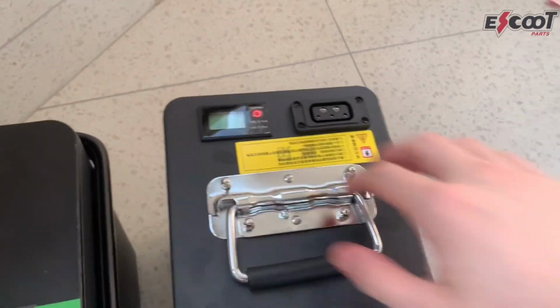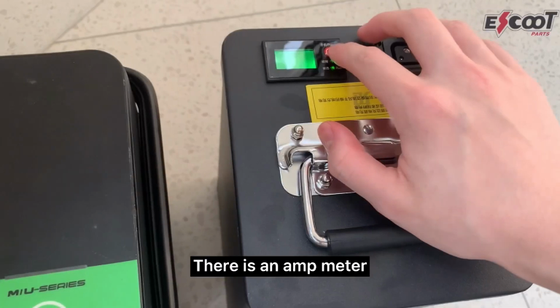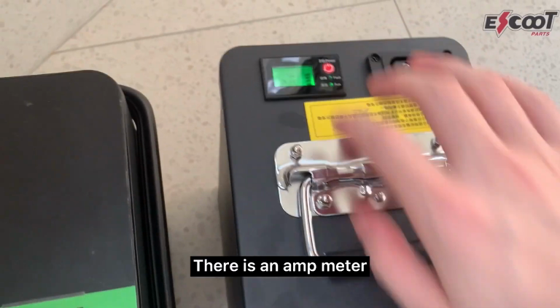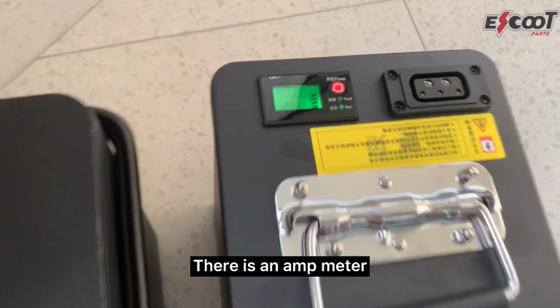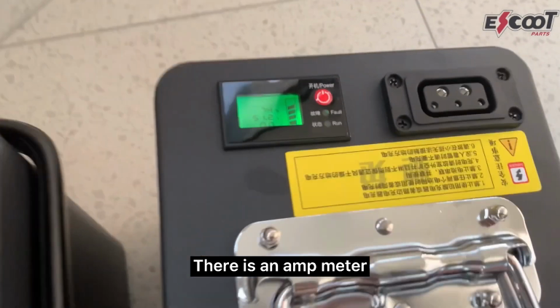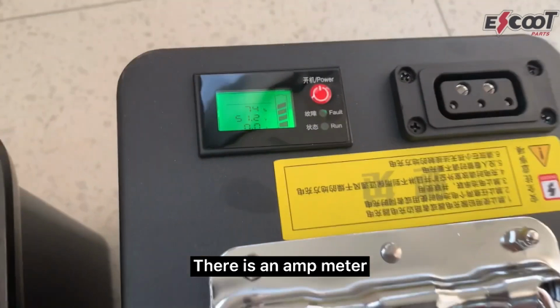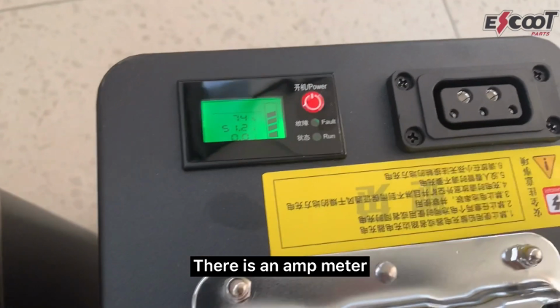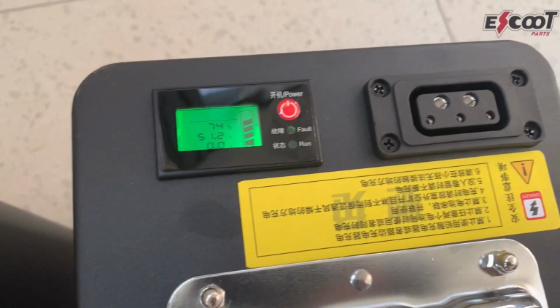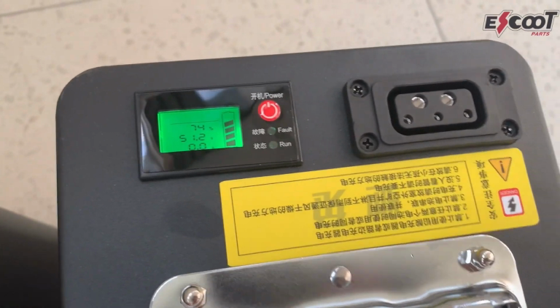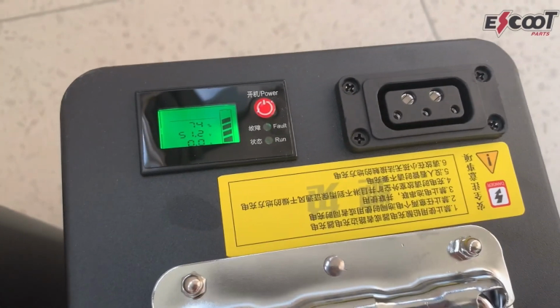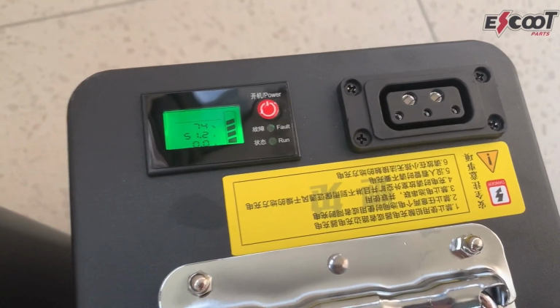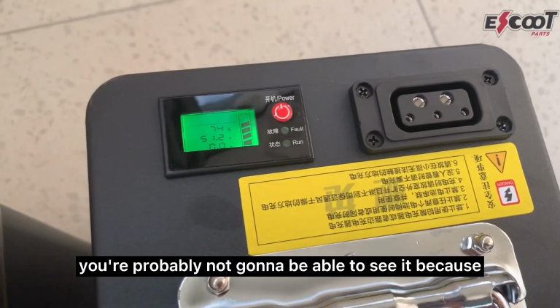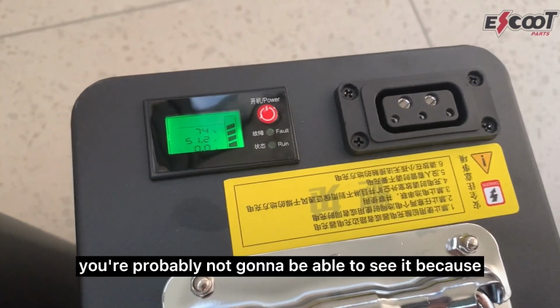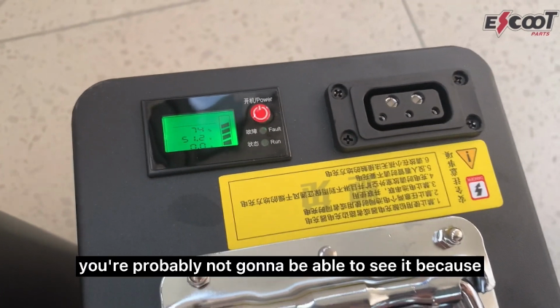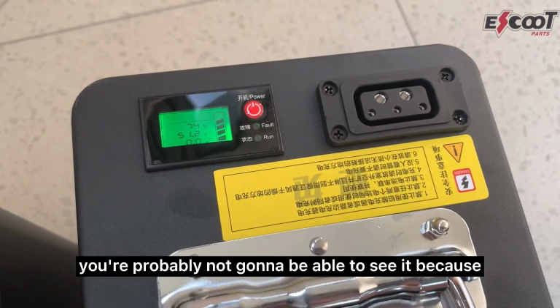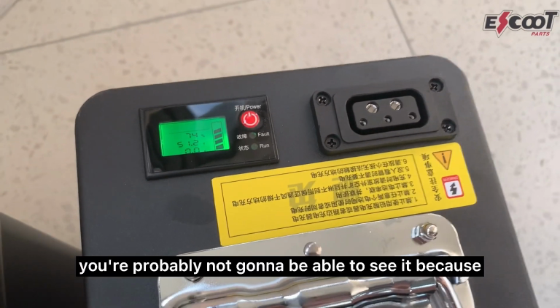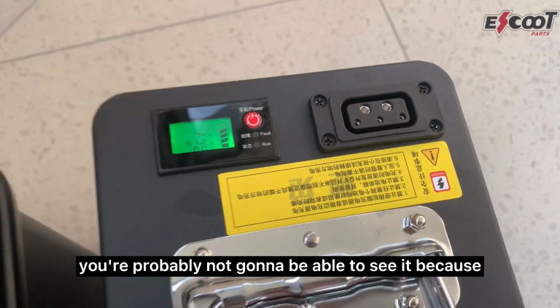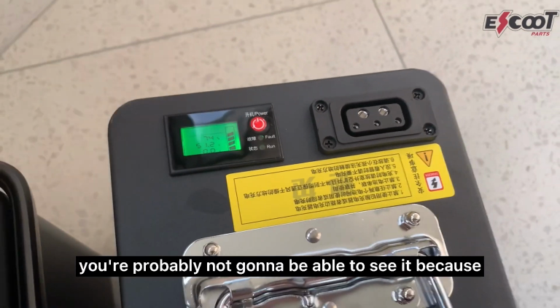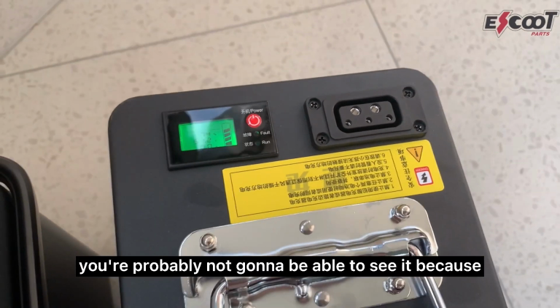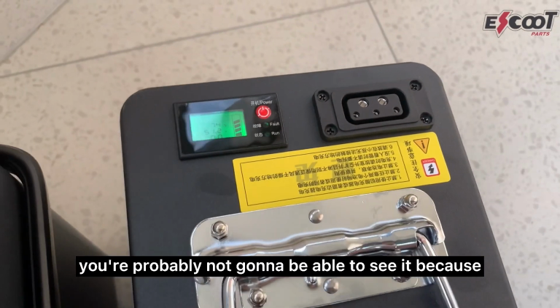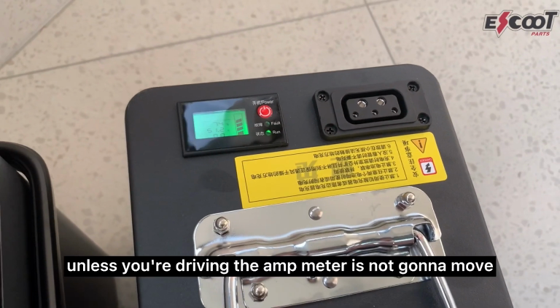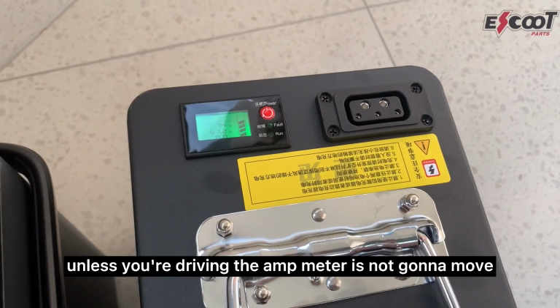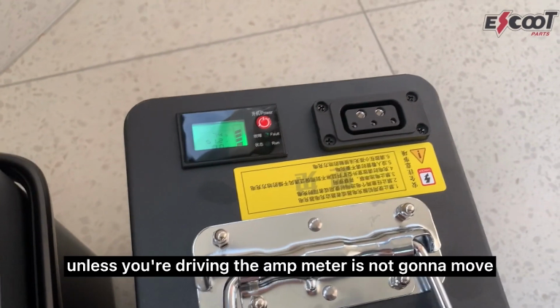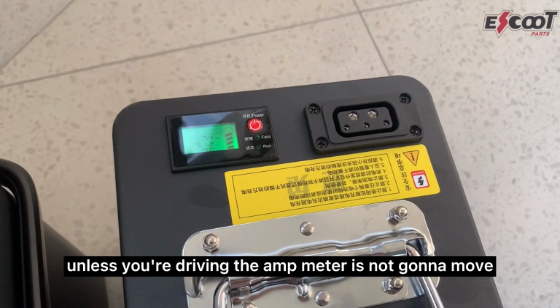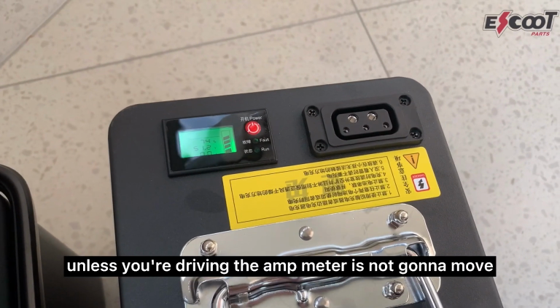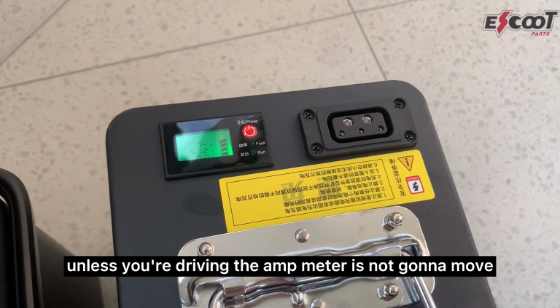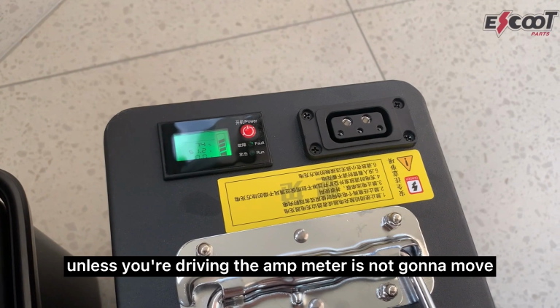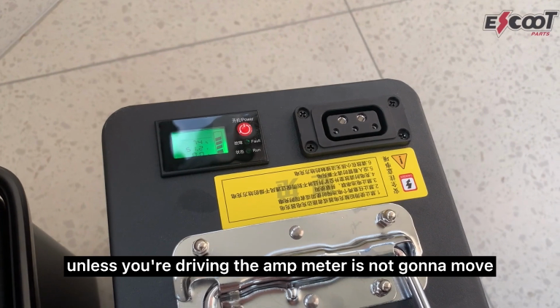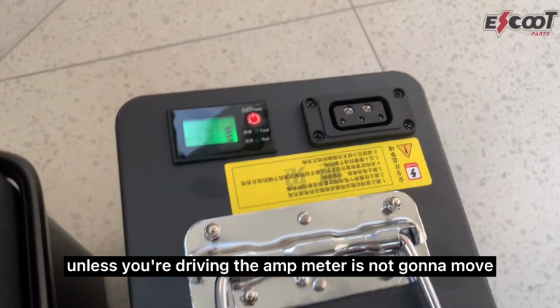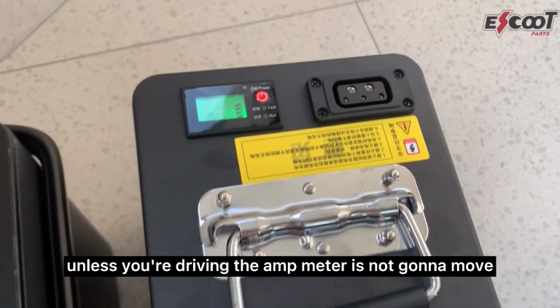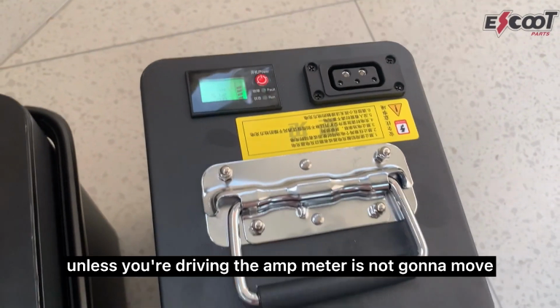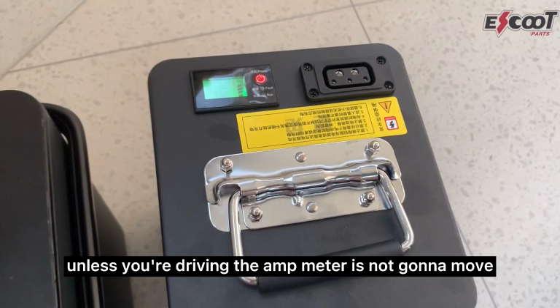There's an amp meter, but you're probably not going to be able to see it because unless you're driving, the amp meter is not going to move.